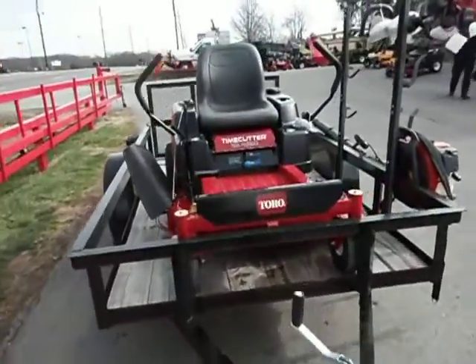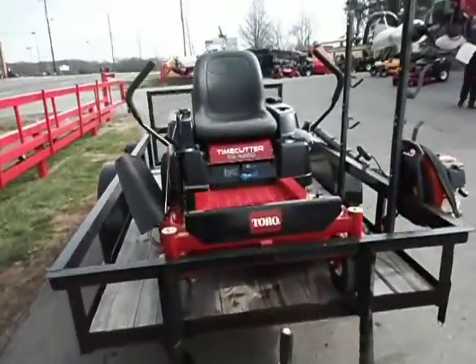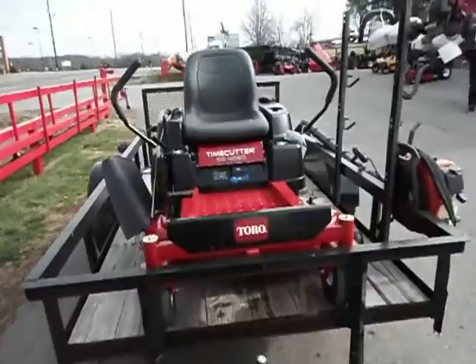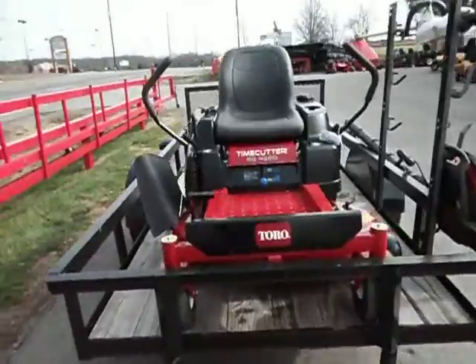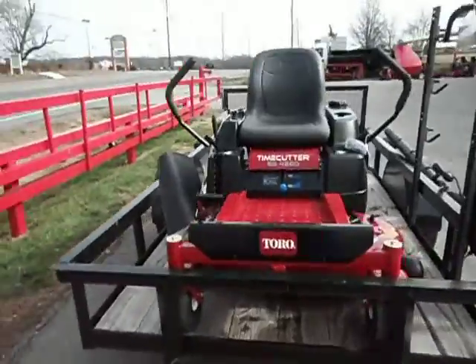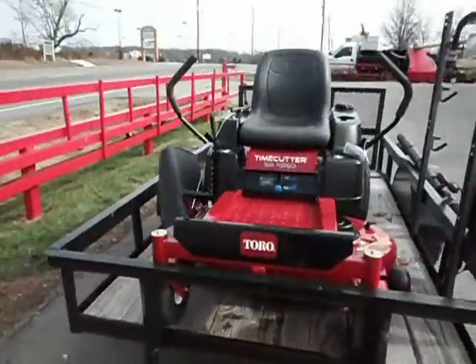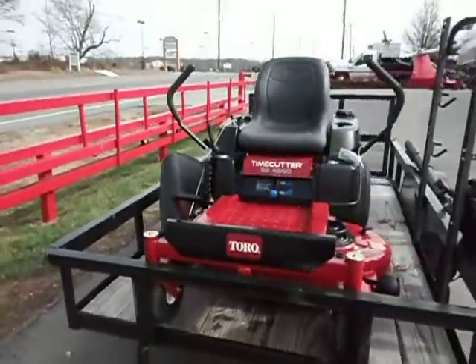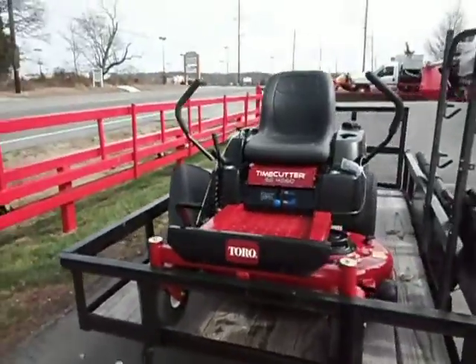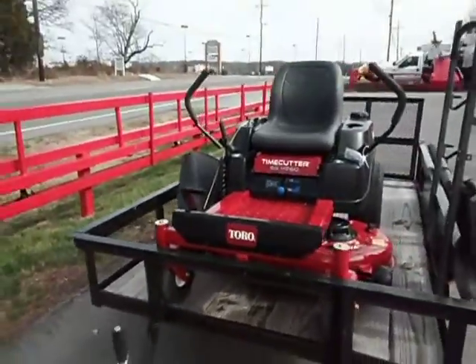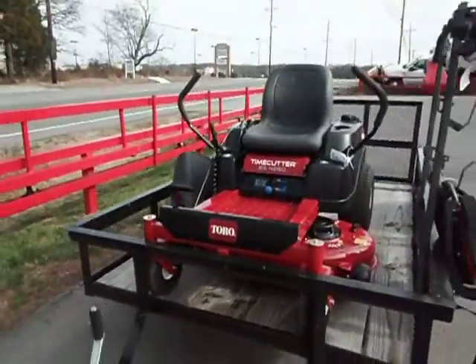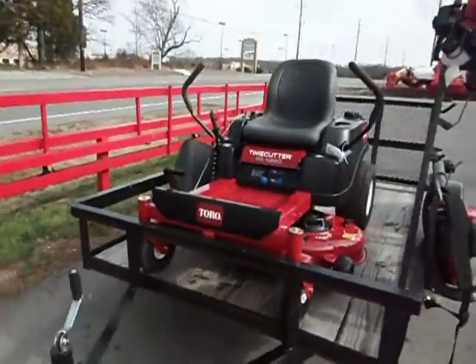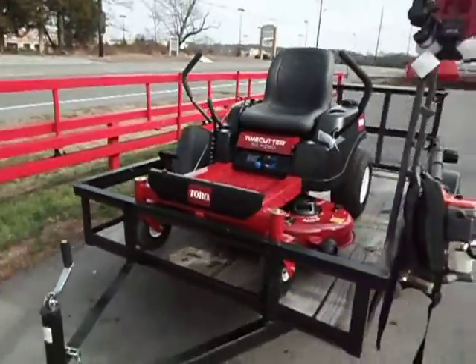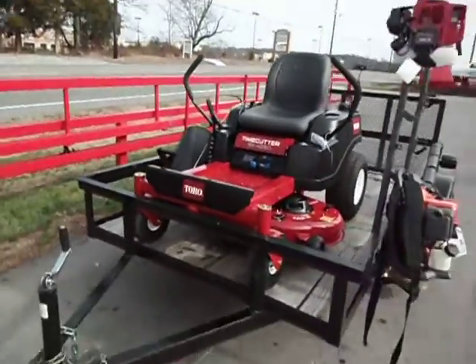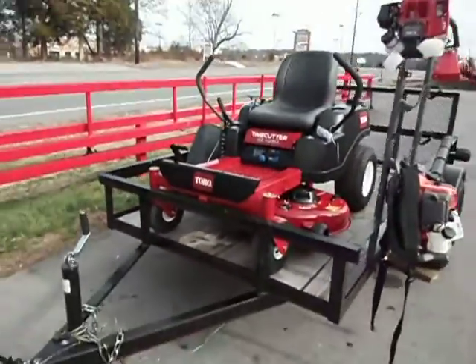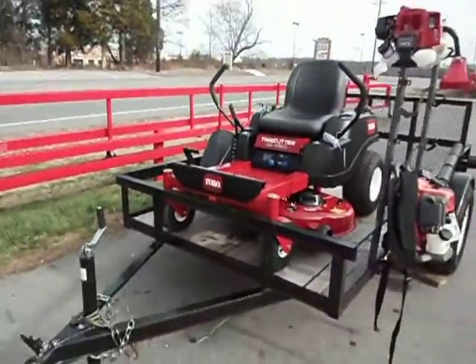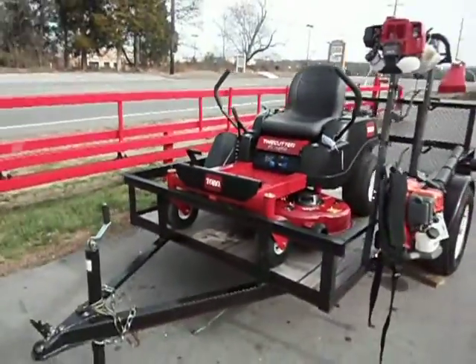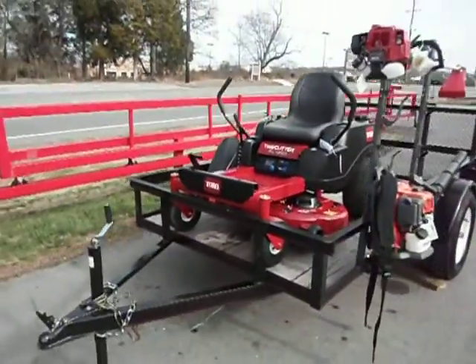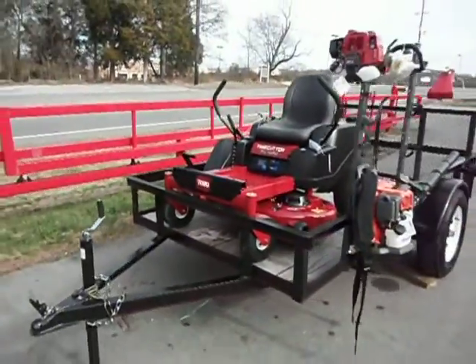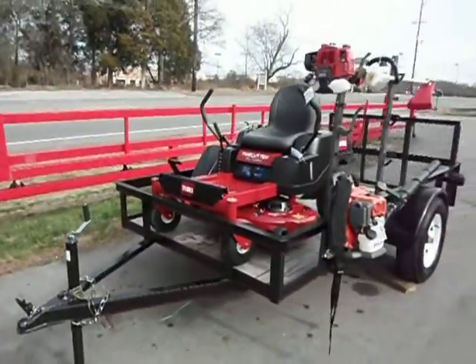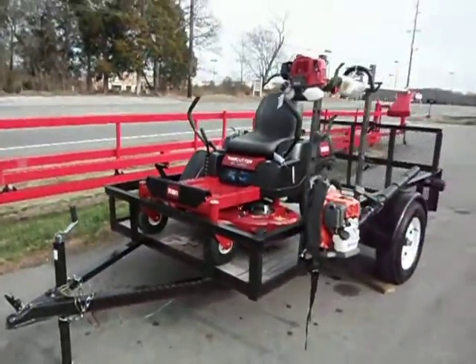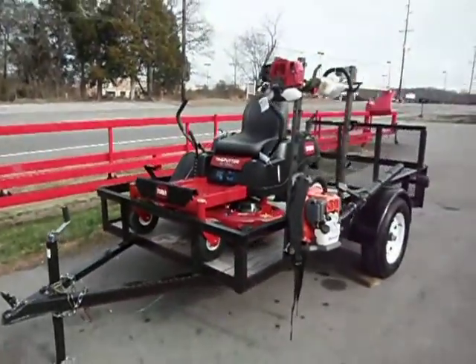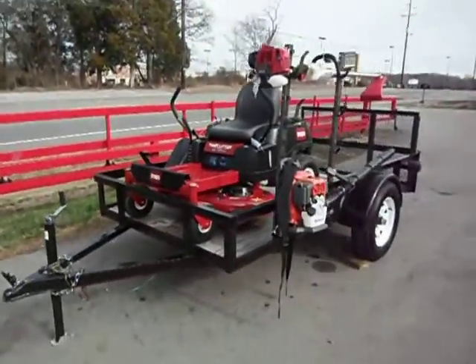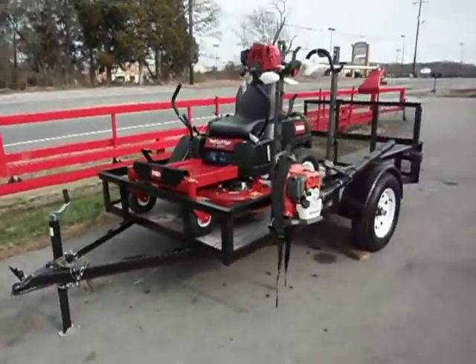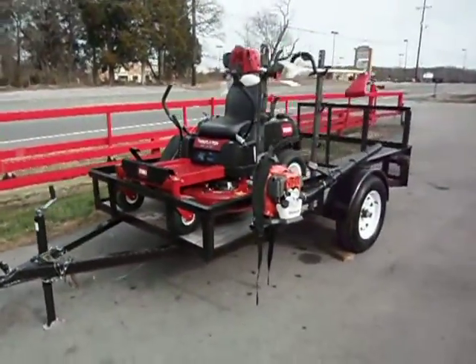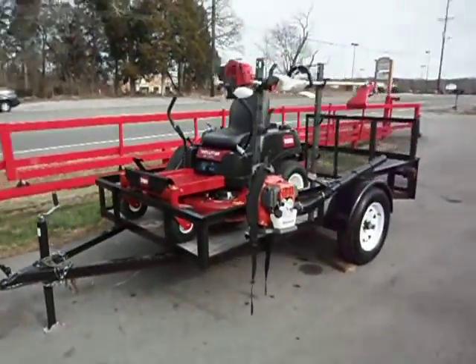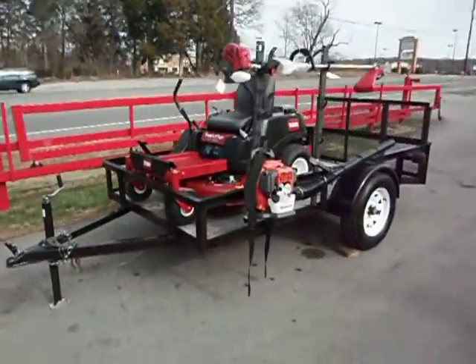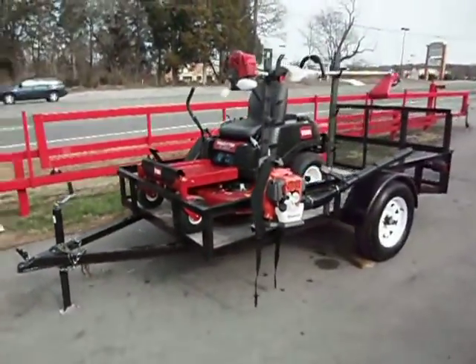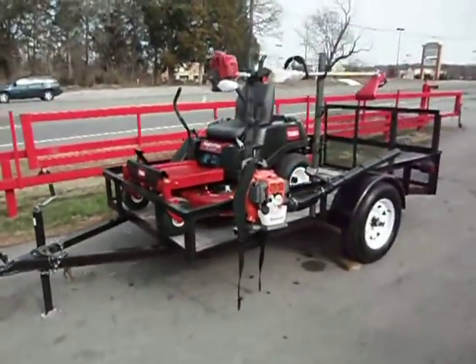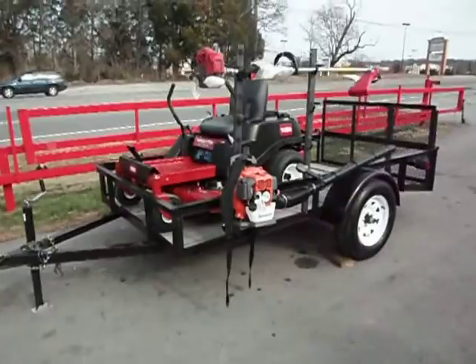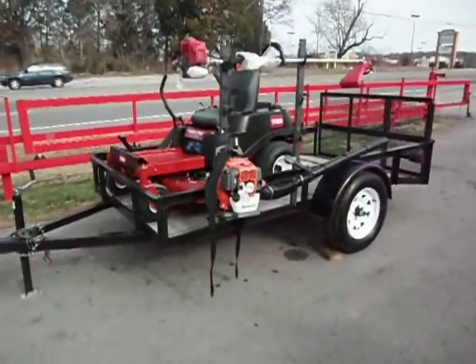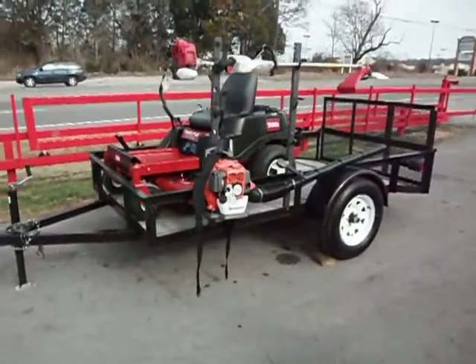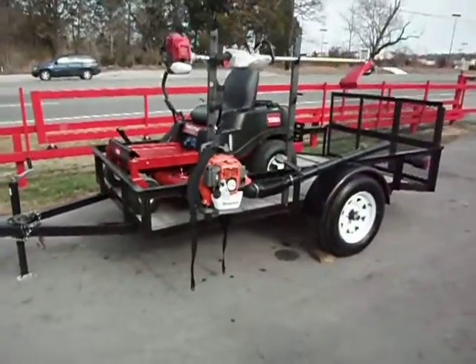This trailer is an A-frame dovetail with a gate, new tires and wheels, and a 3,500 pound axle.